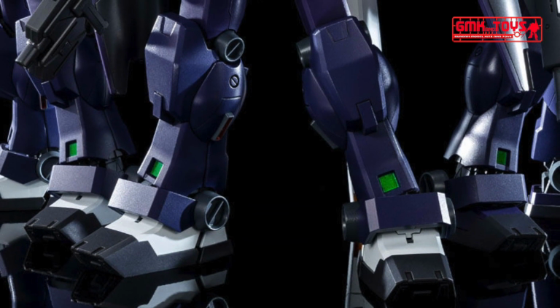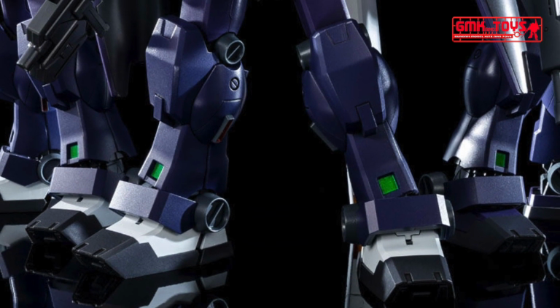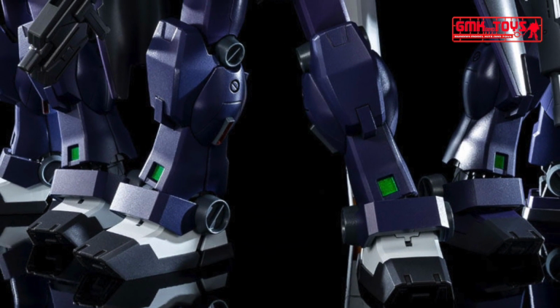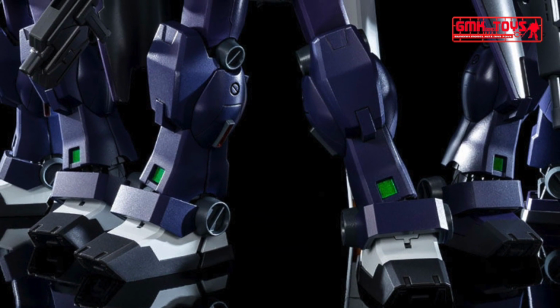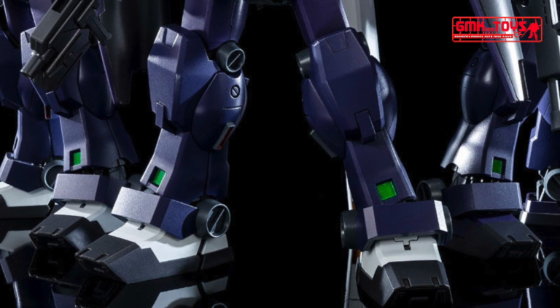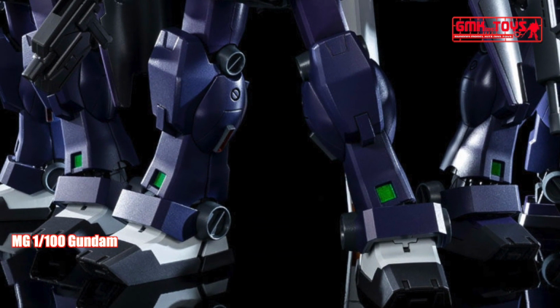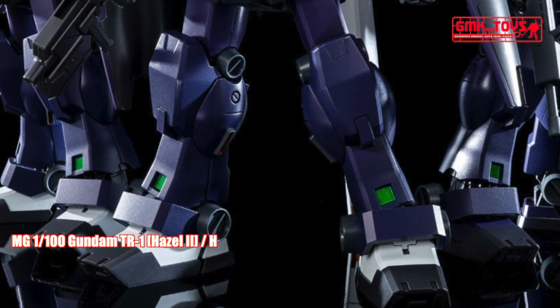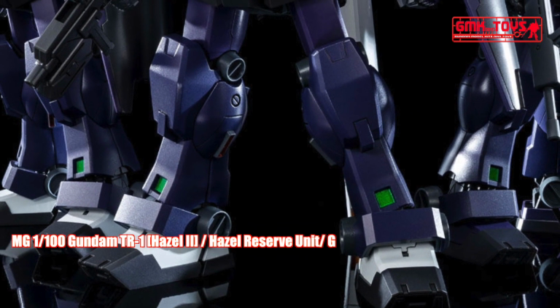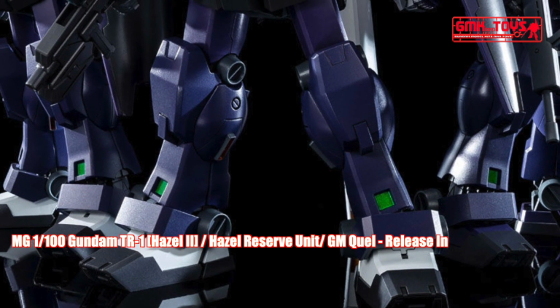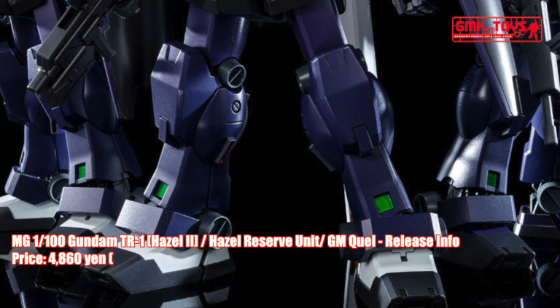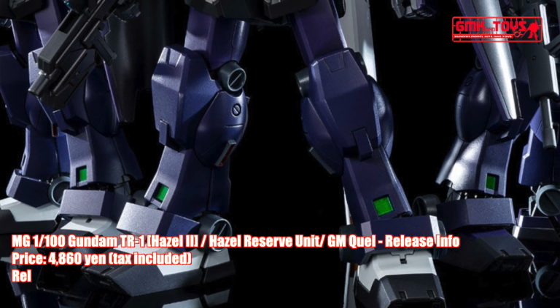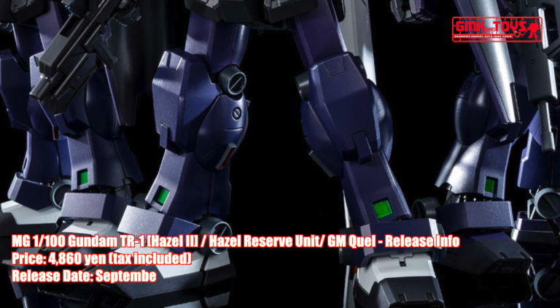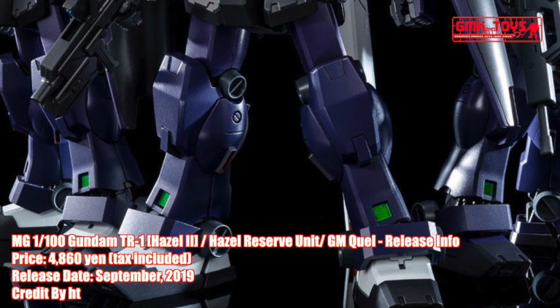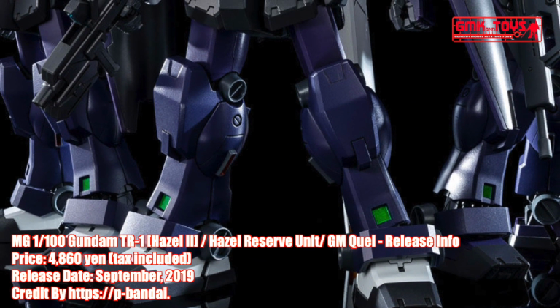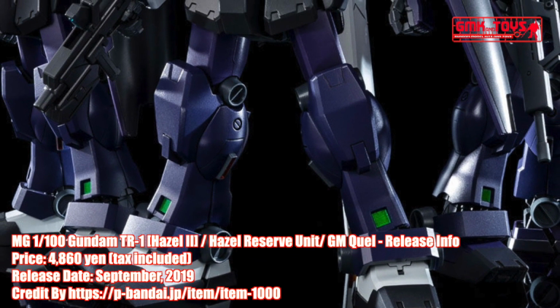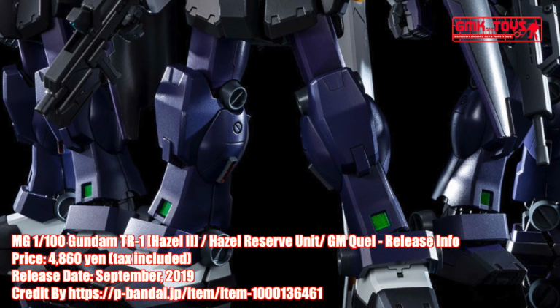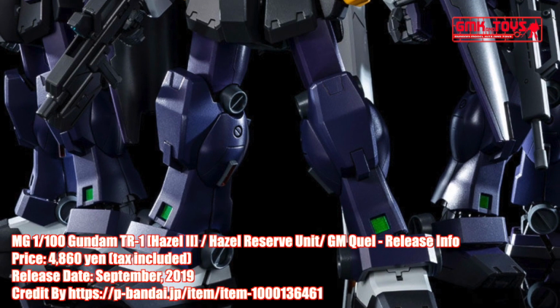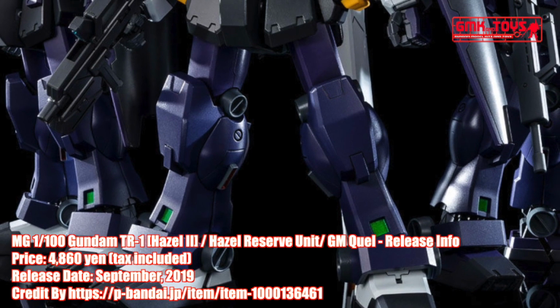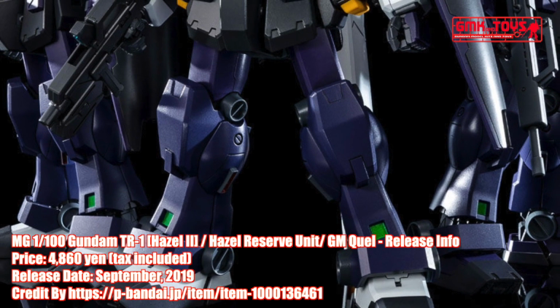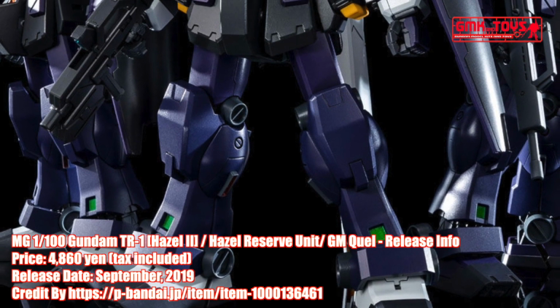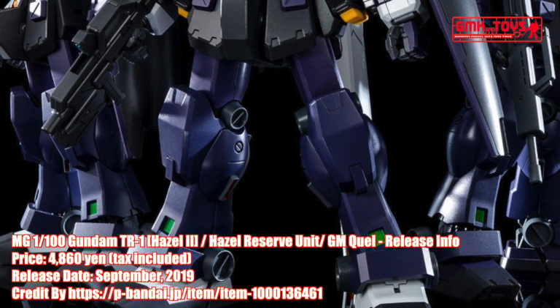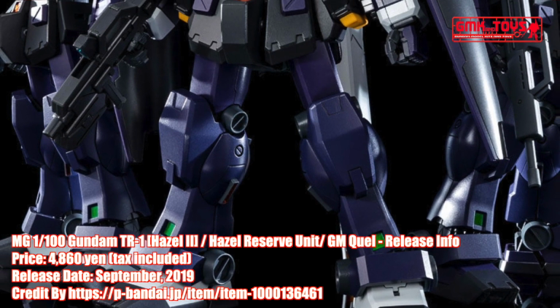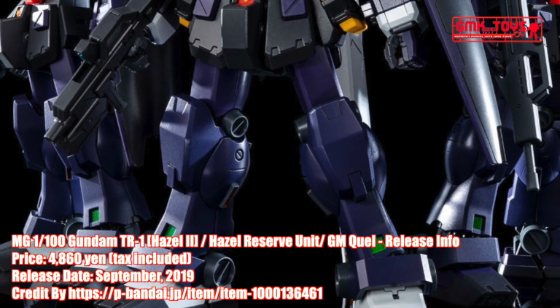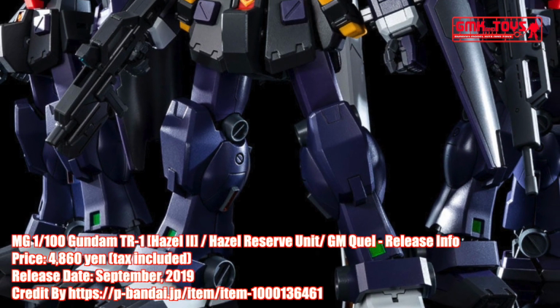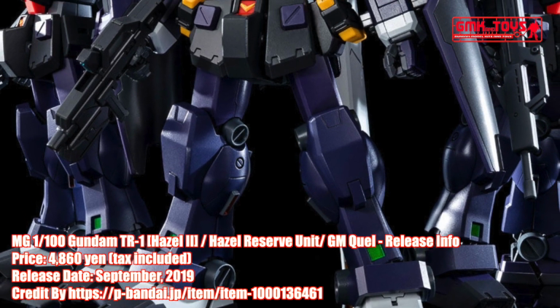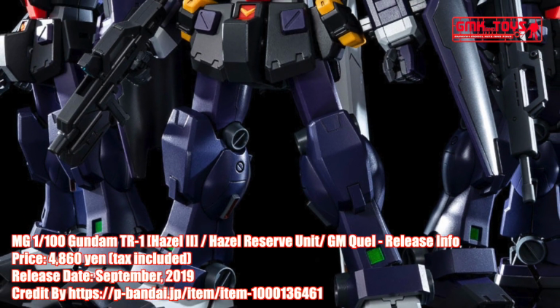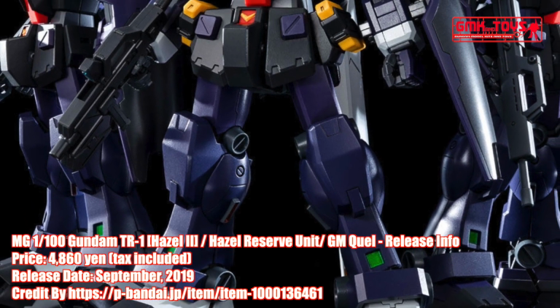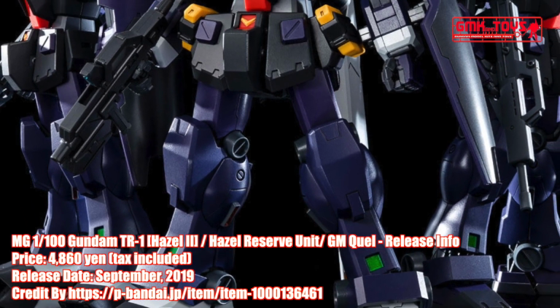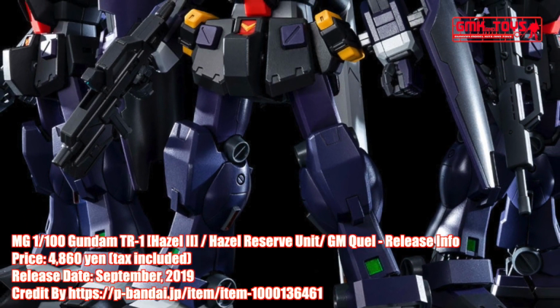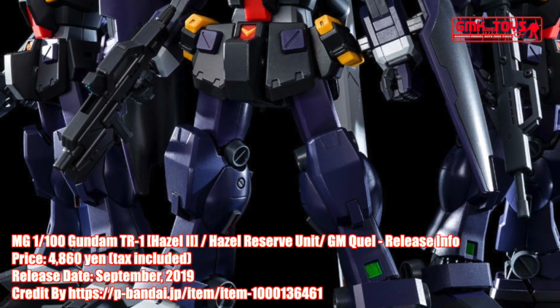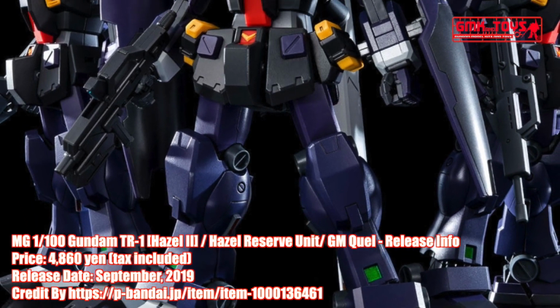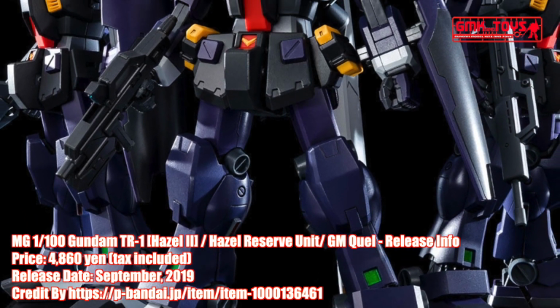Accessories included: beam rifle, GM rifle, shield, and beam saber.